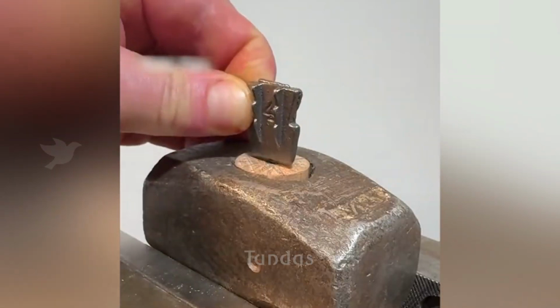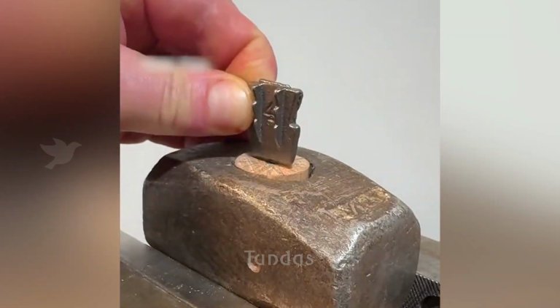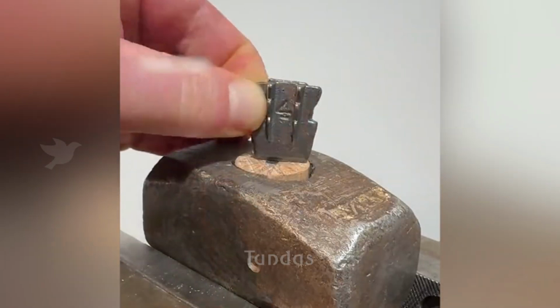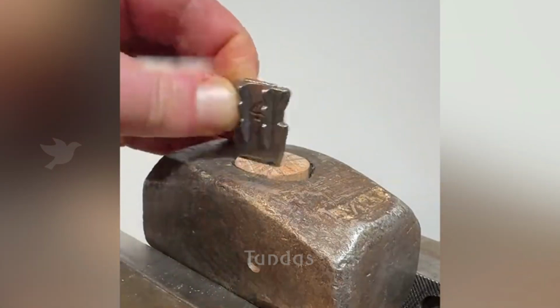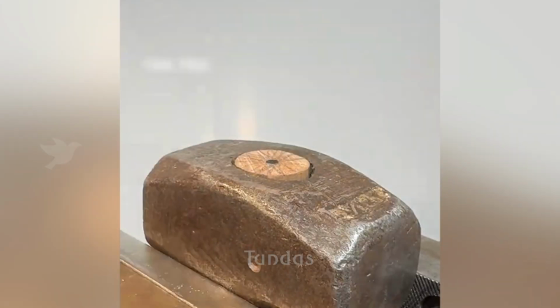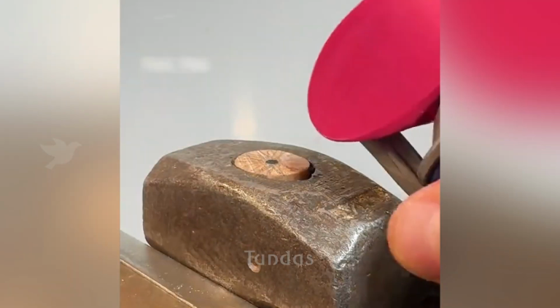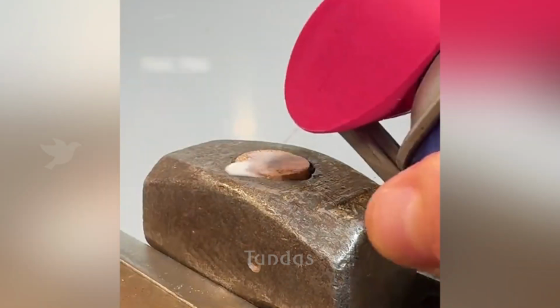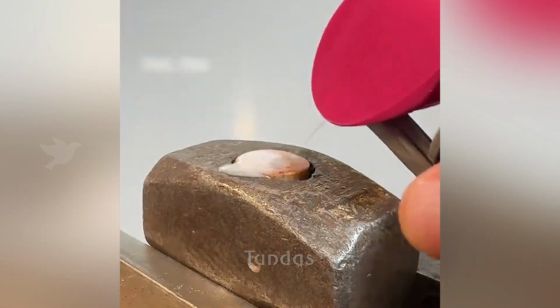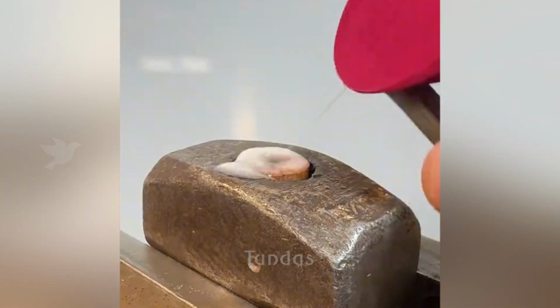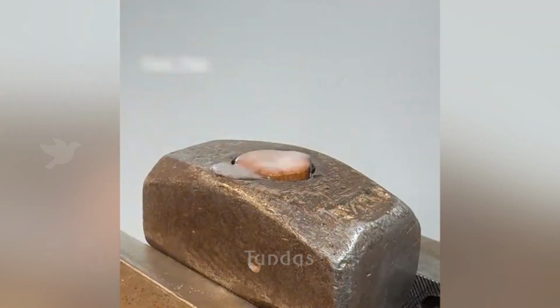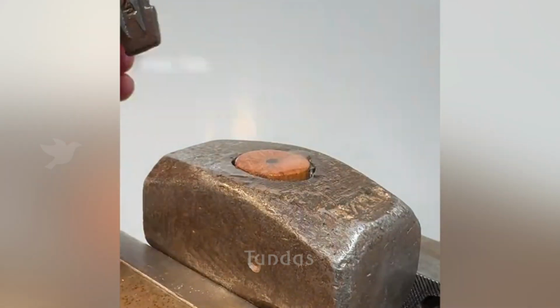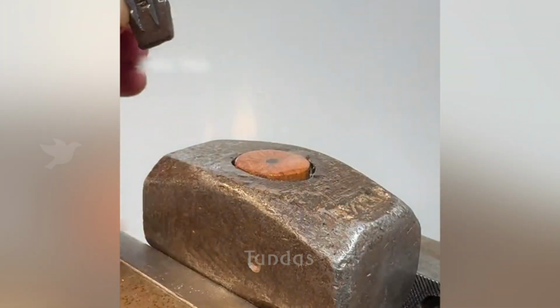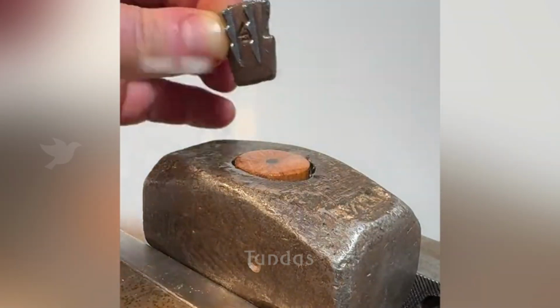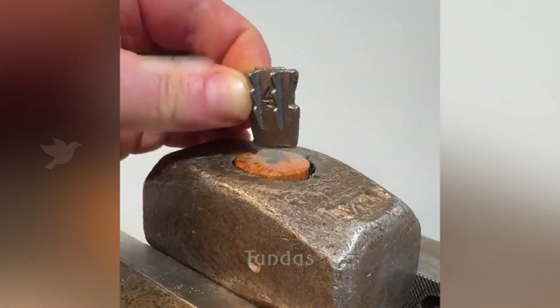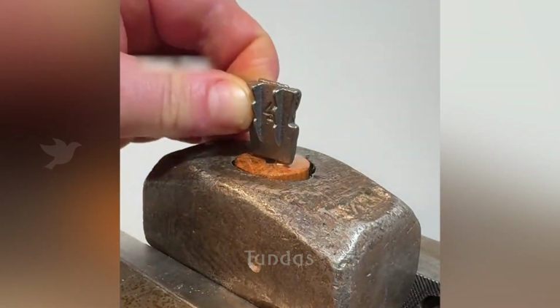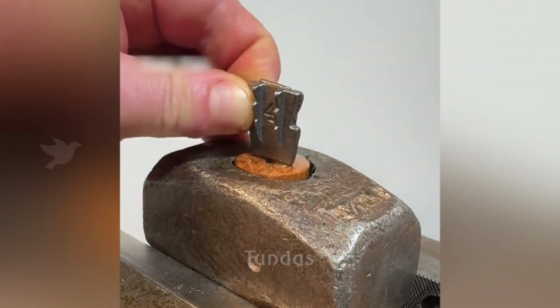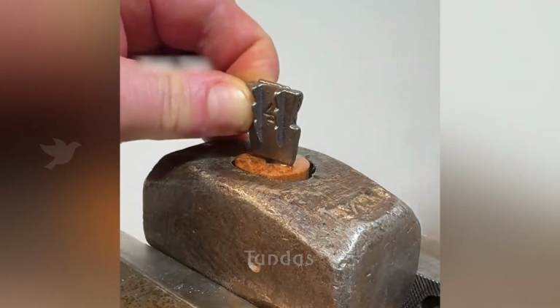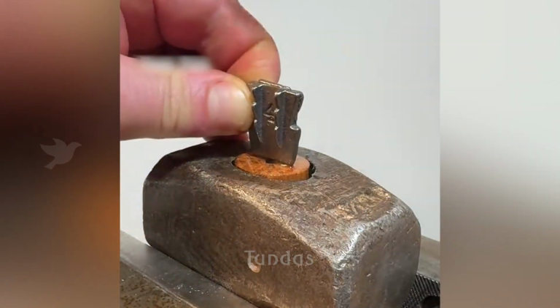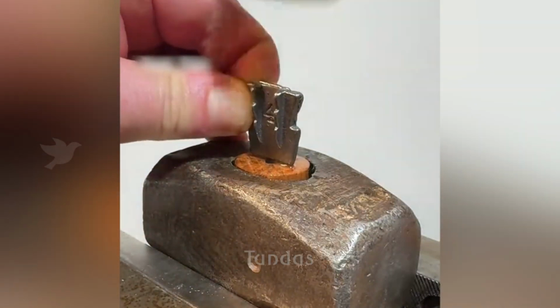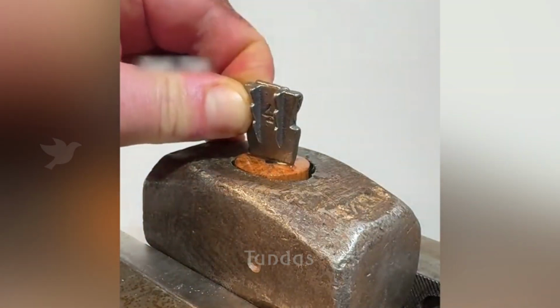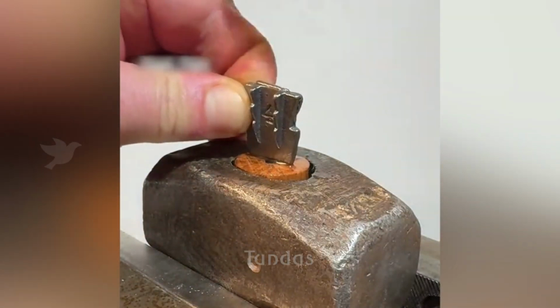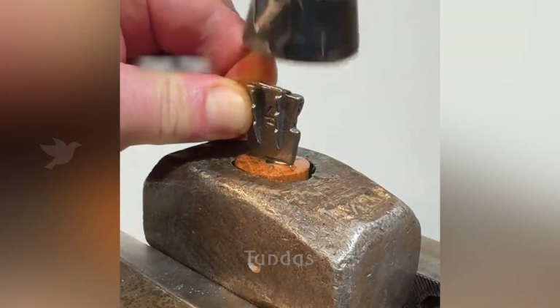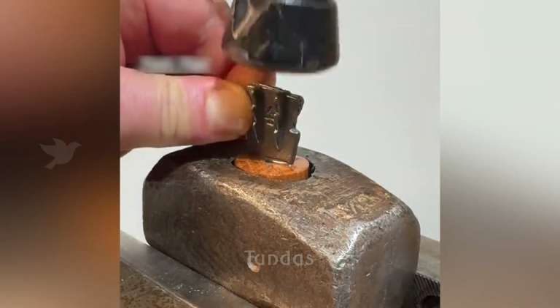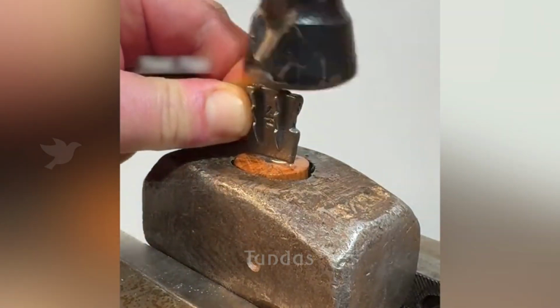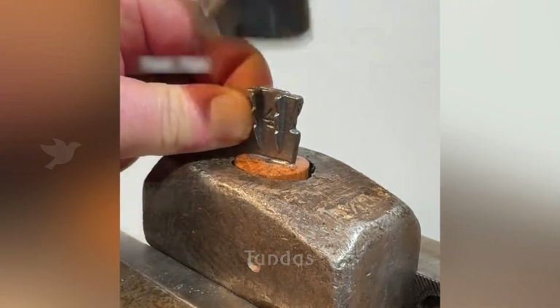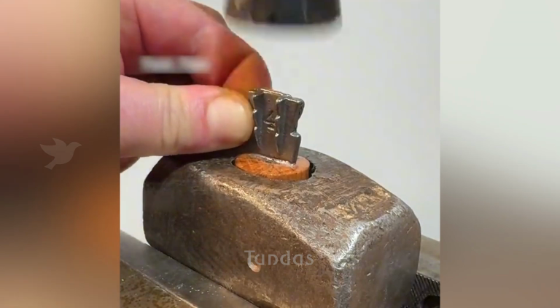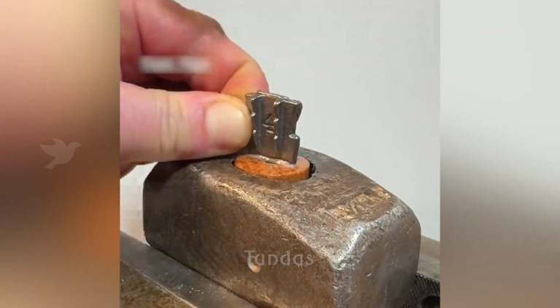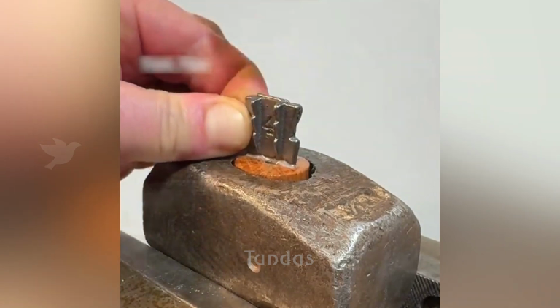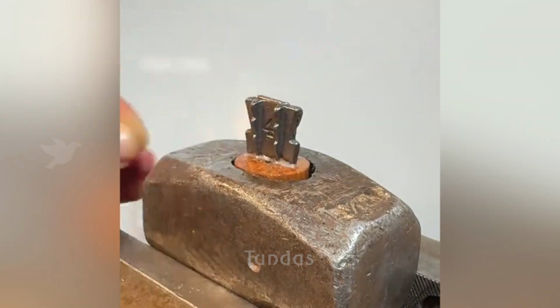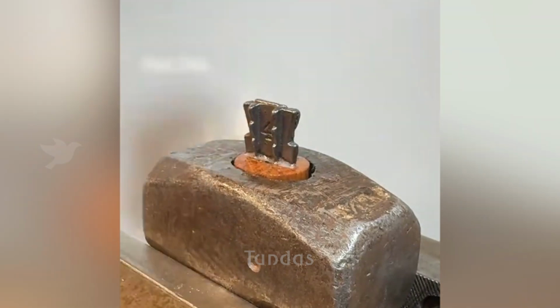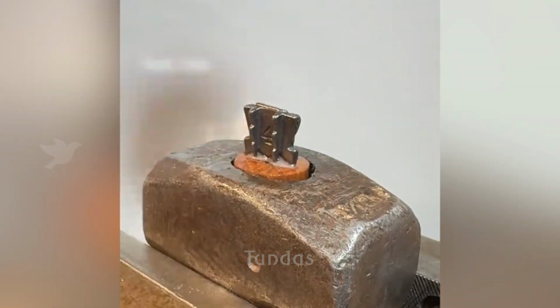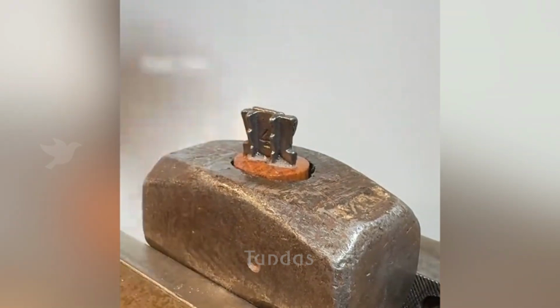For reliable fixation of the wooden handle to the hammer, it is necessary to drive a metal pin into it.